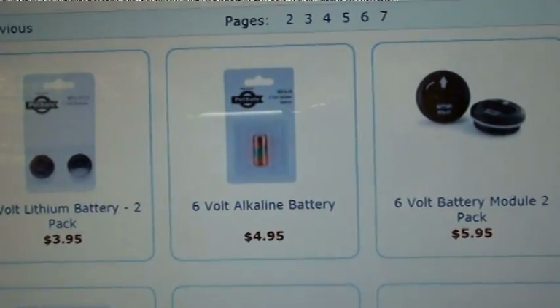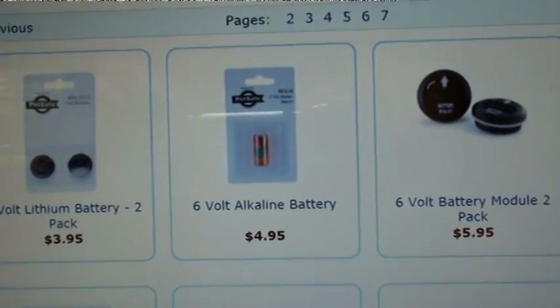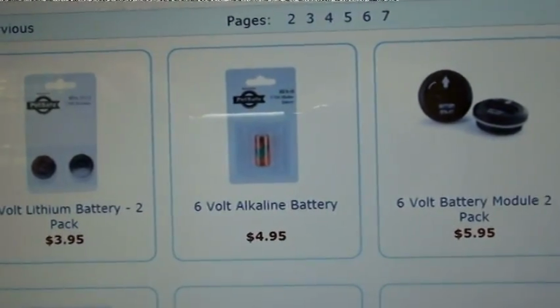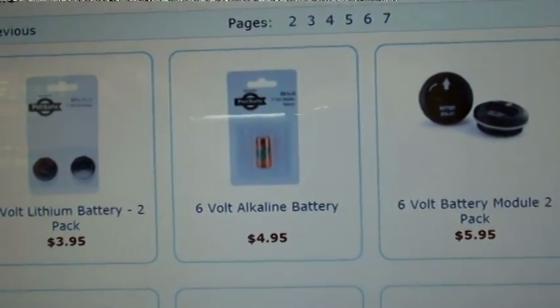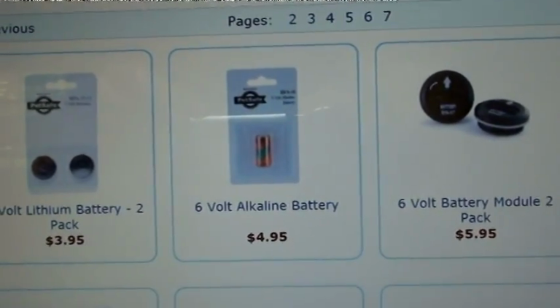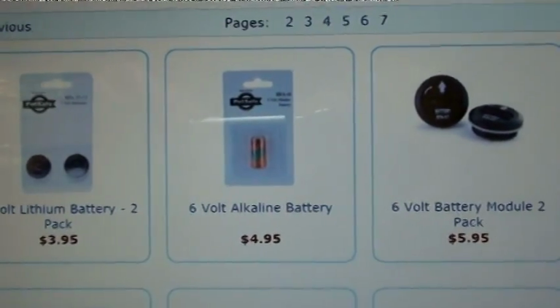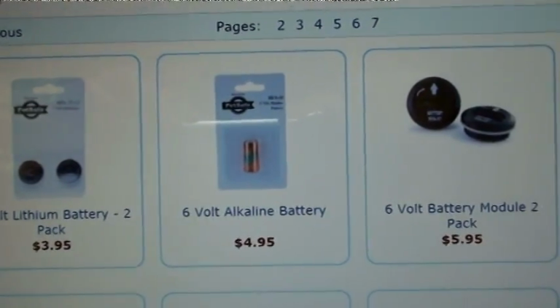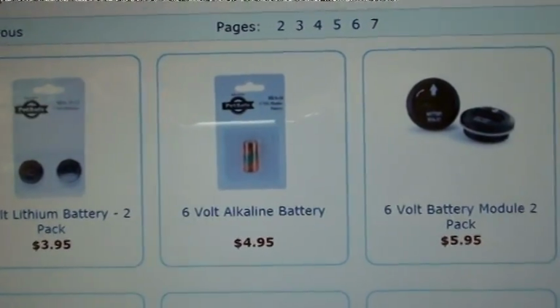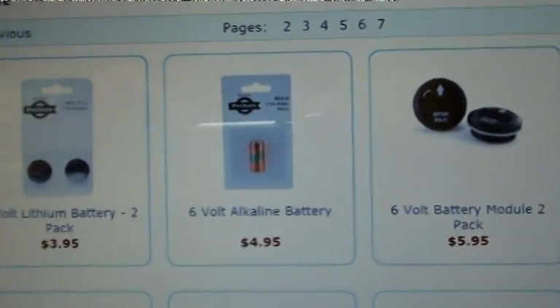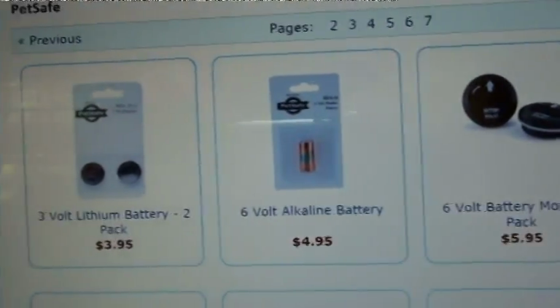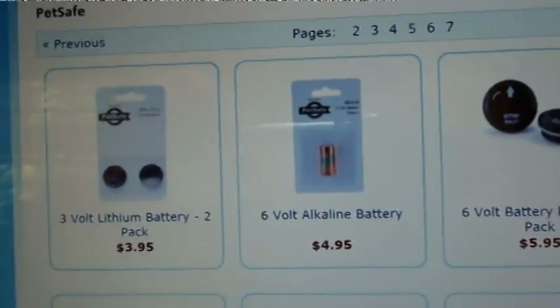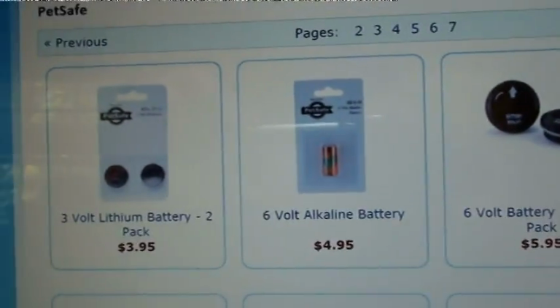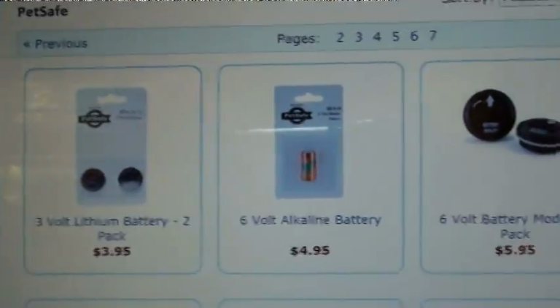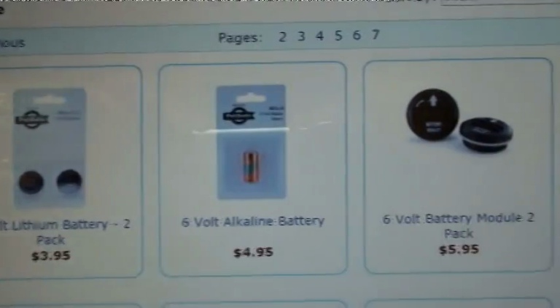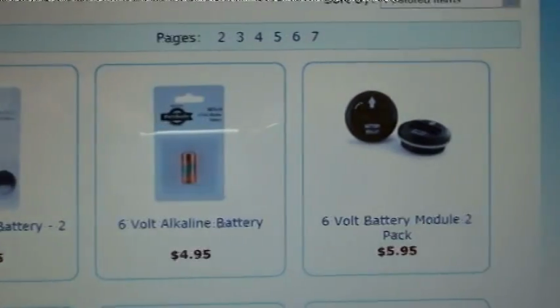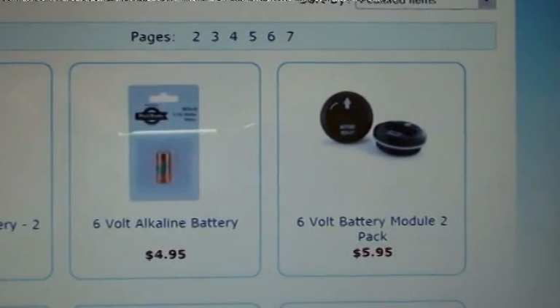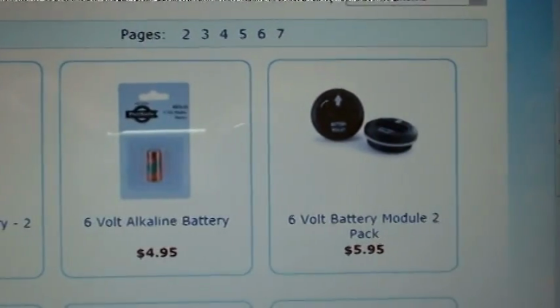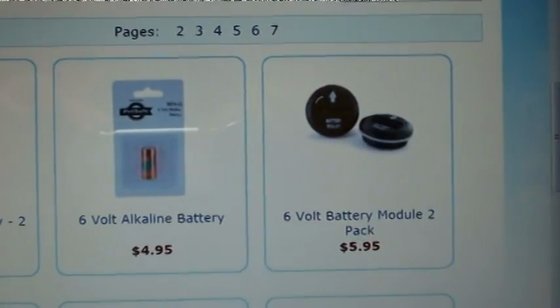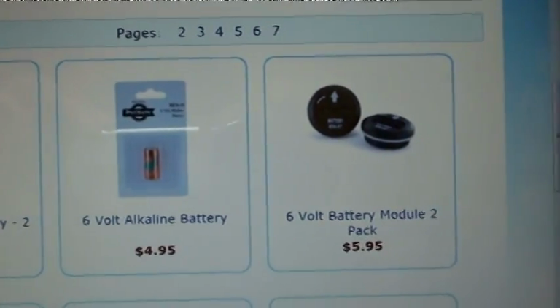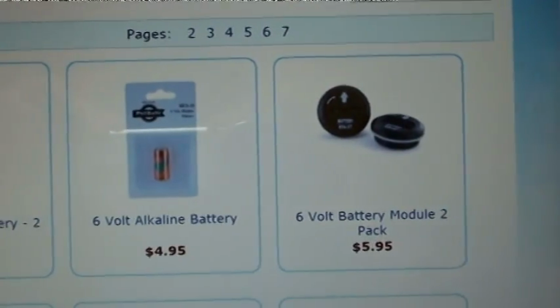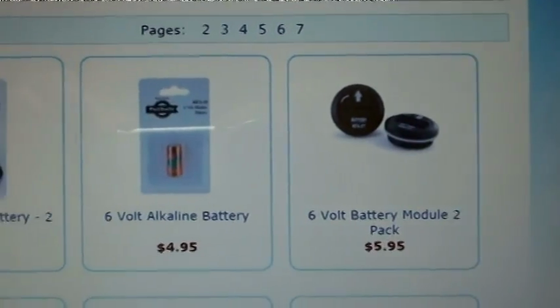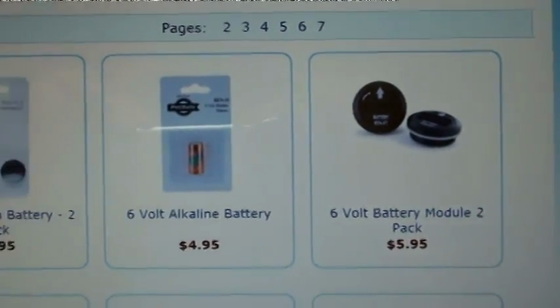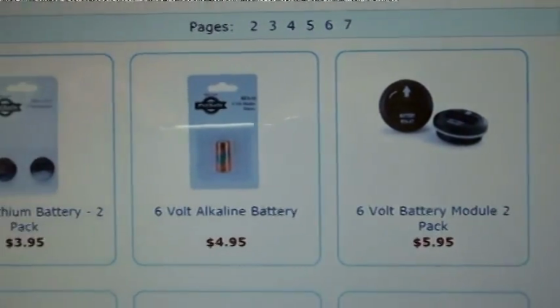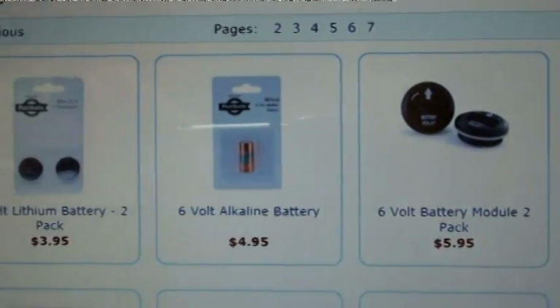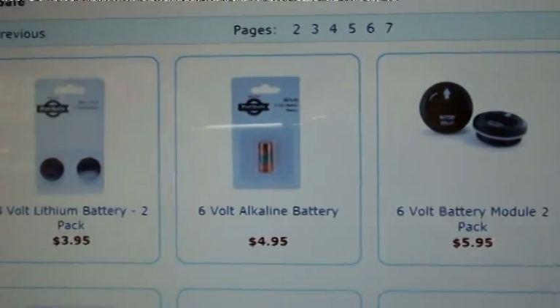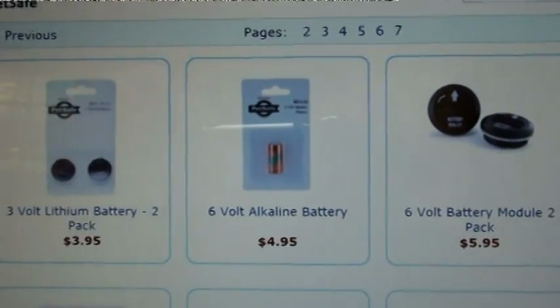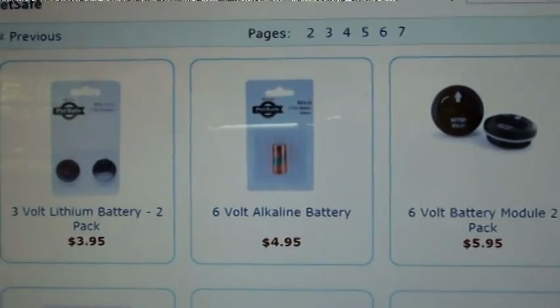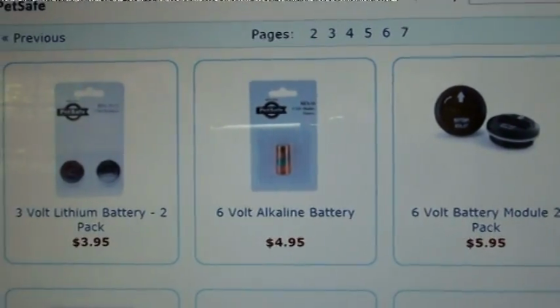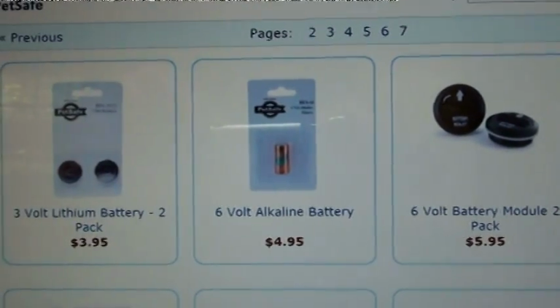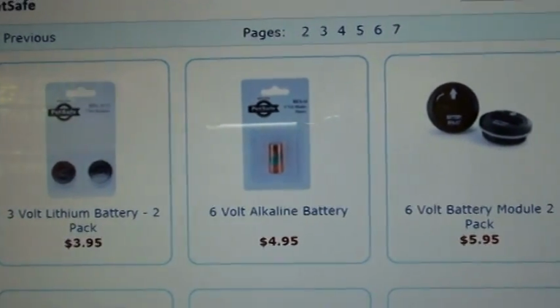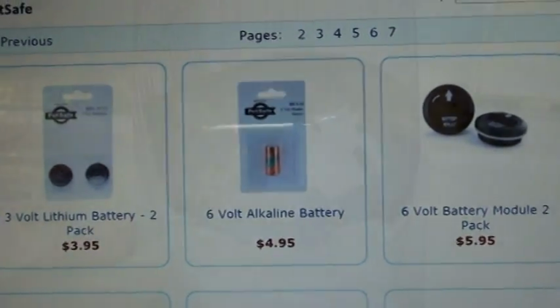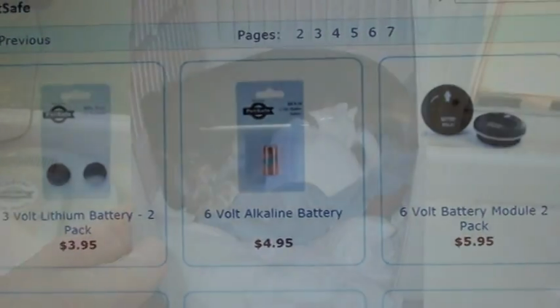The batteries that the collars use — we've had no trouble finding them at any of our local pet stores.